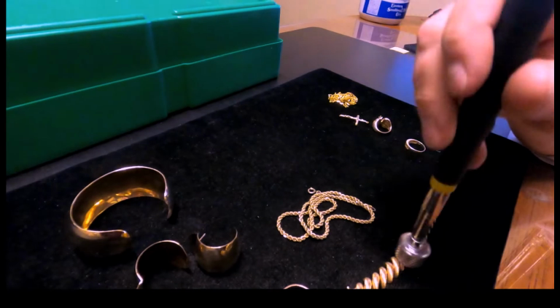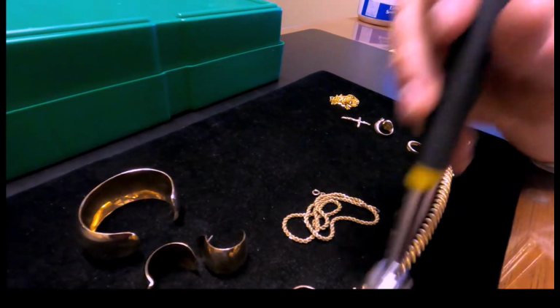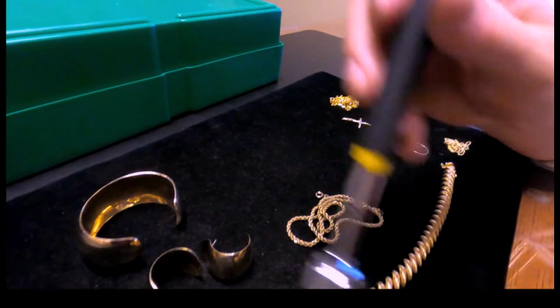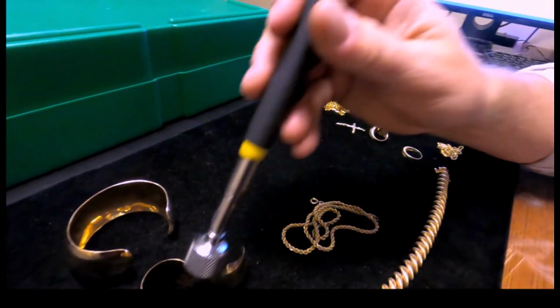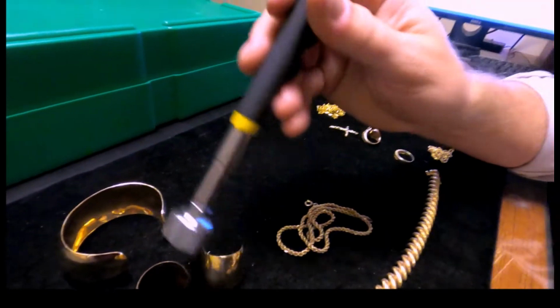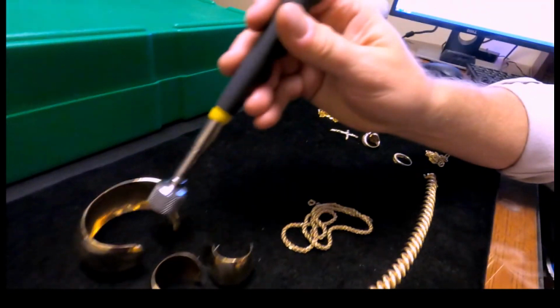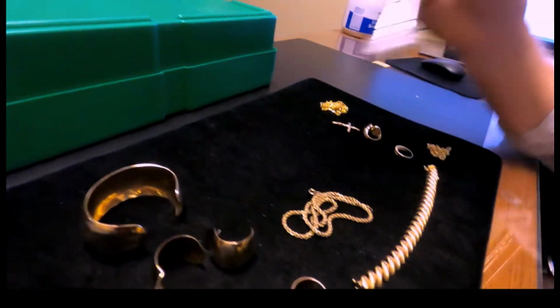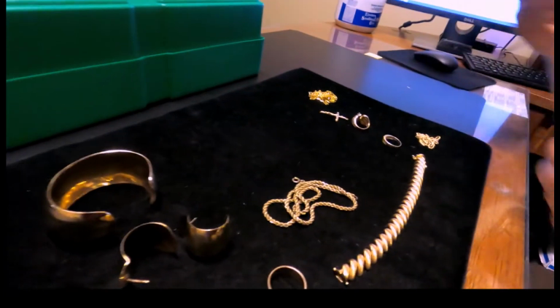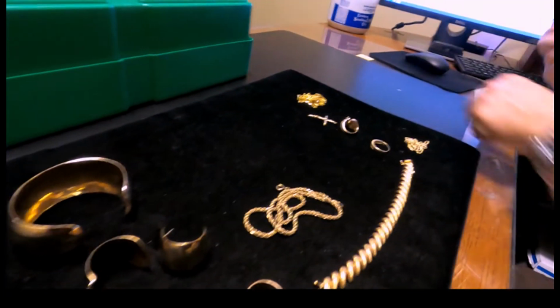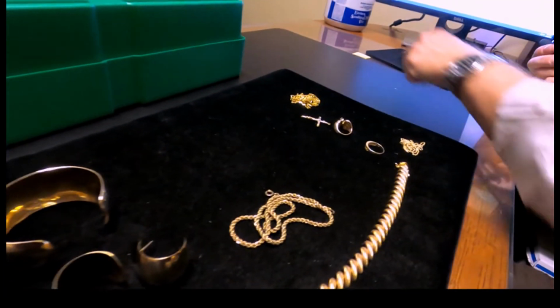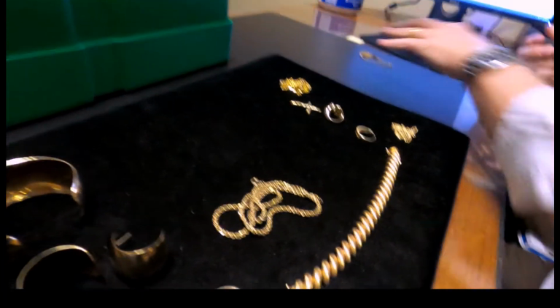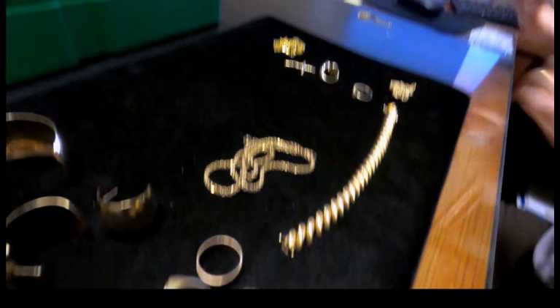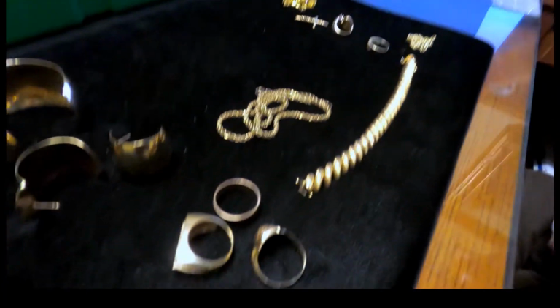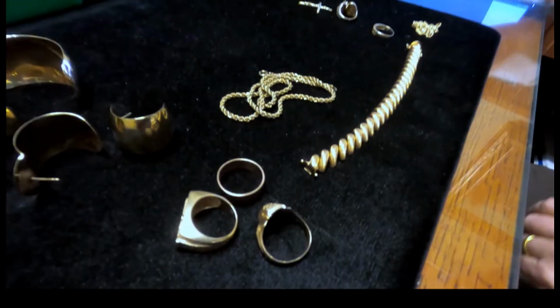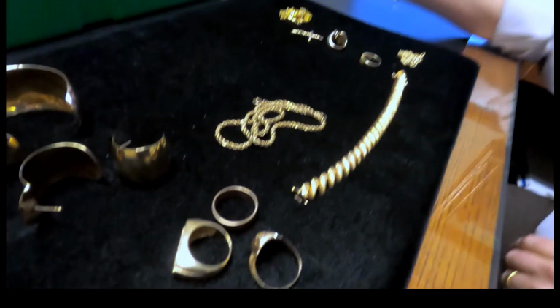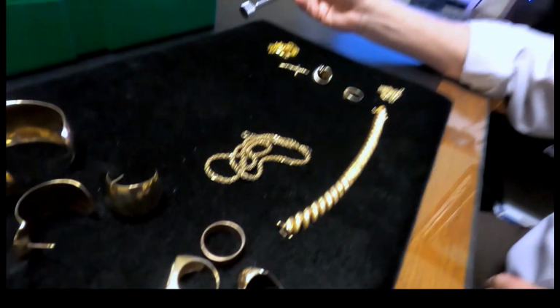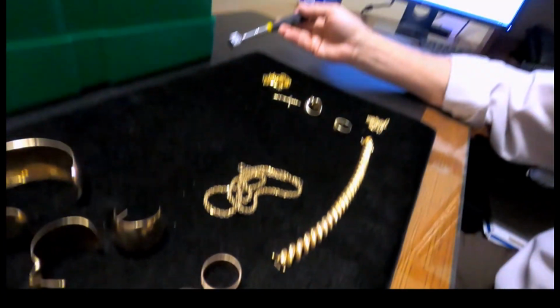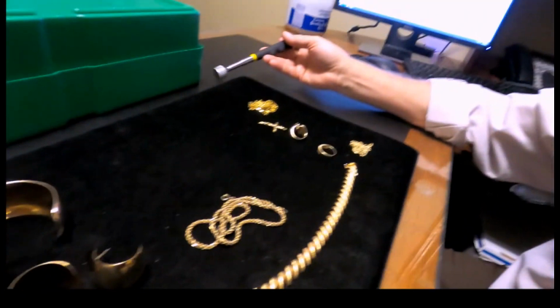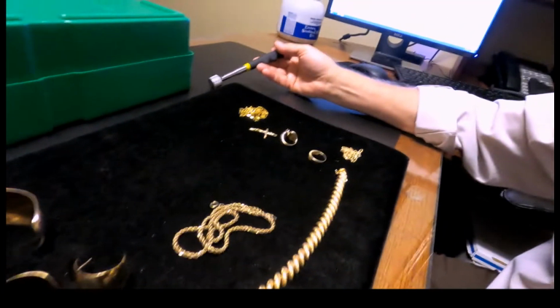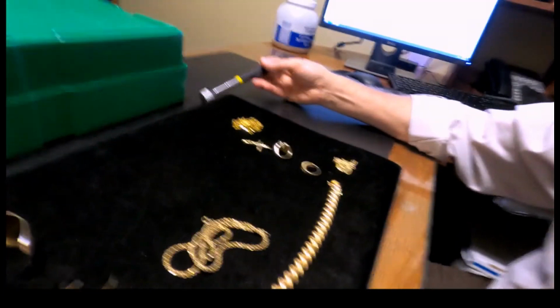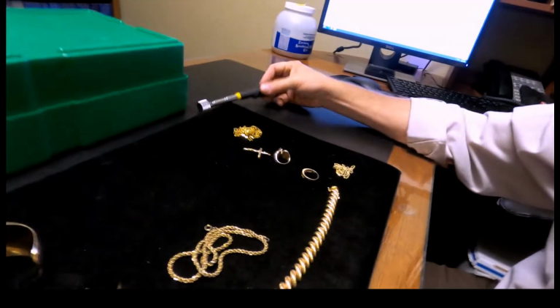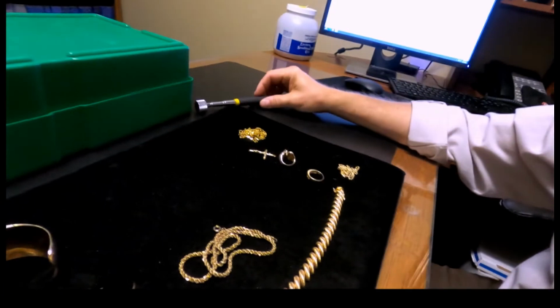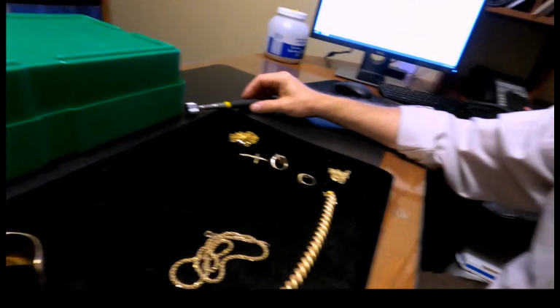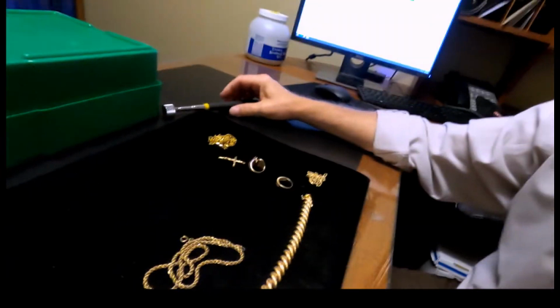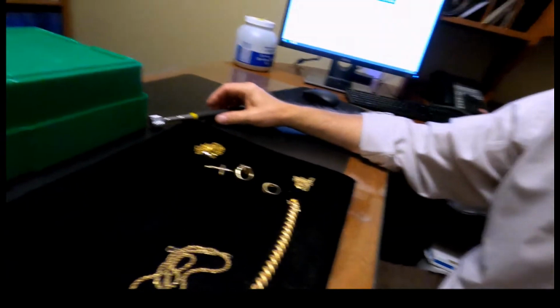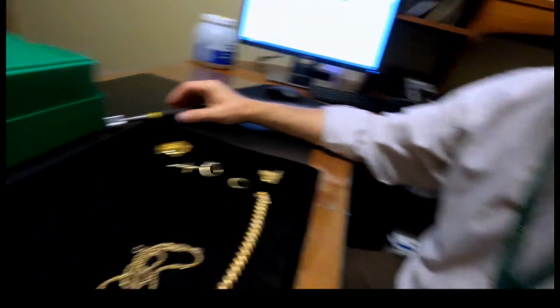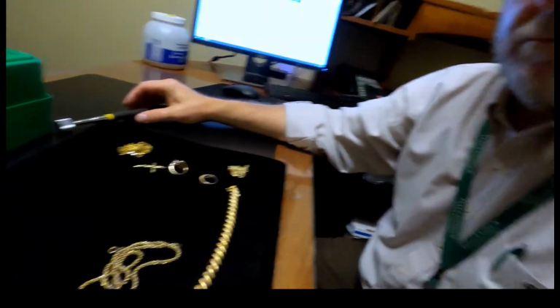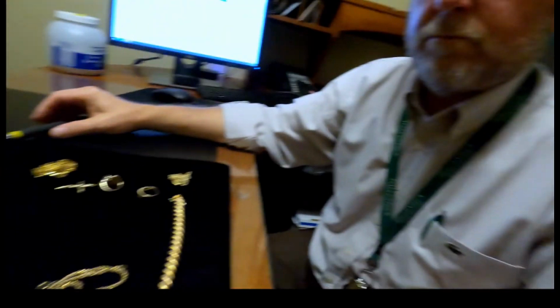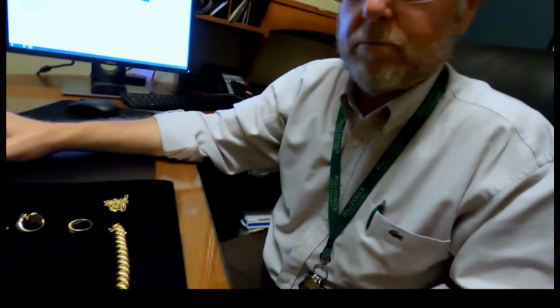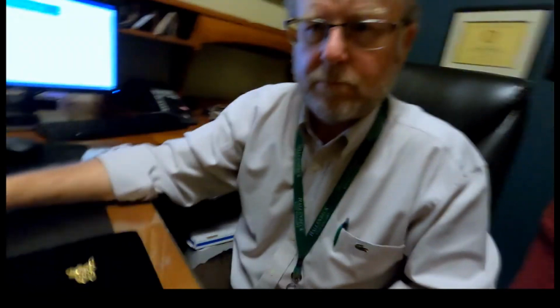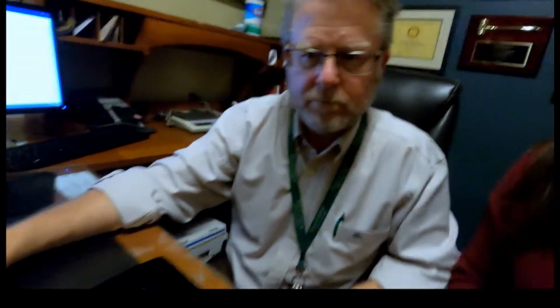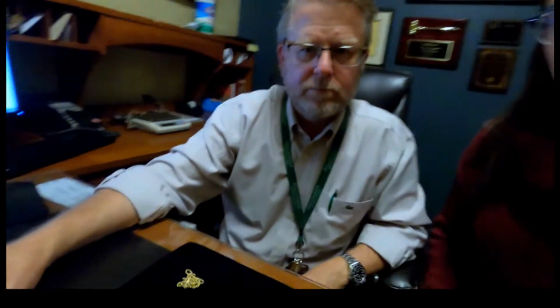If it doesn't stick, that doesn't always mean that it is gold. Just because it doesn't stick, it could also be copper or silver.